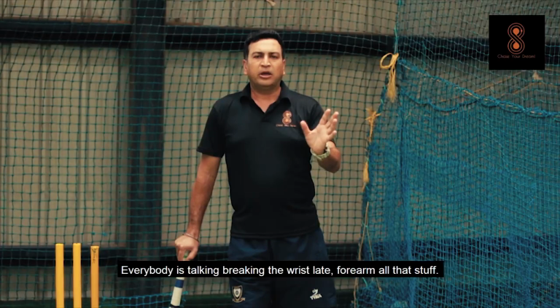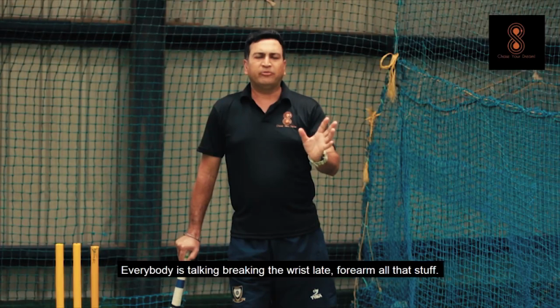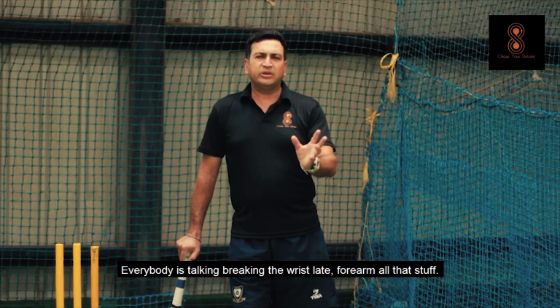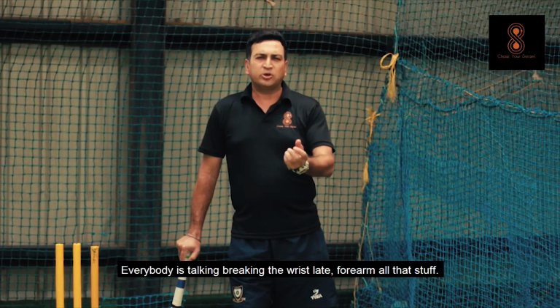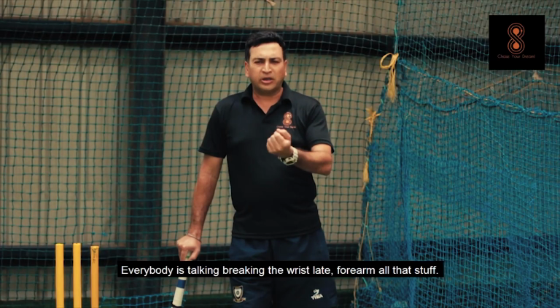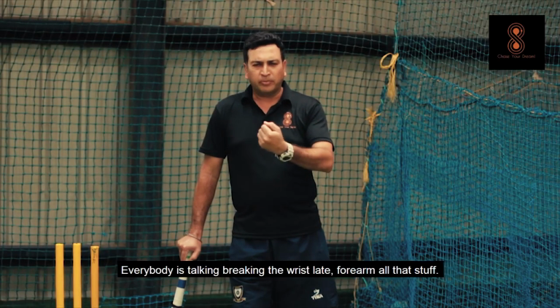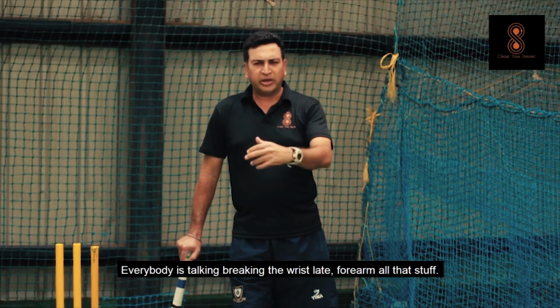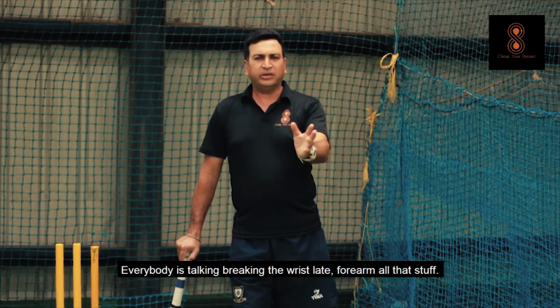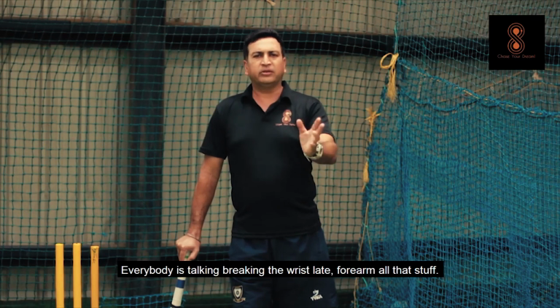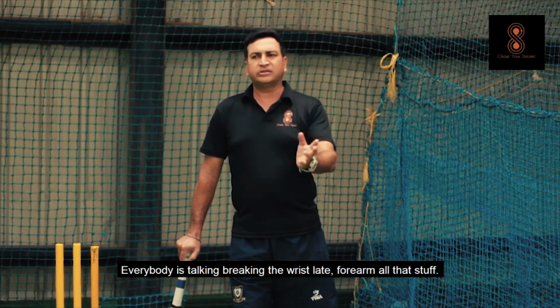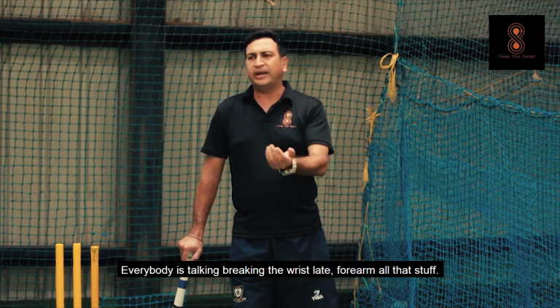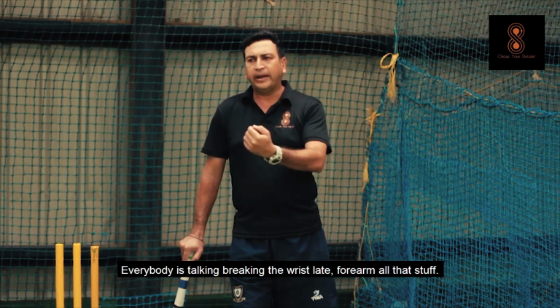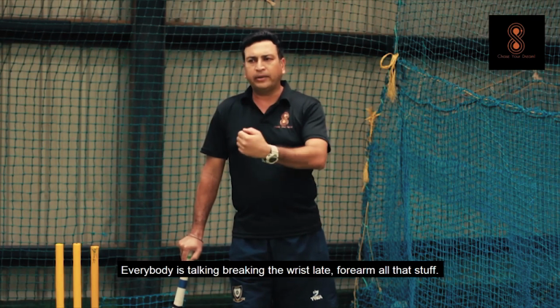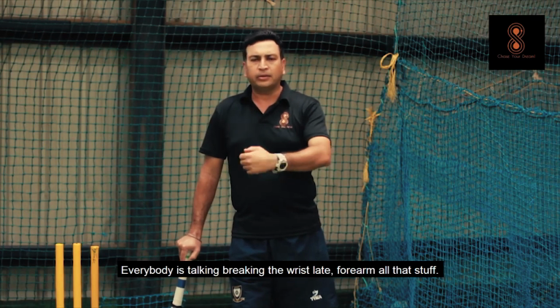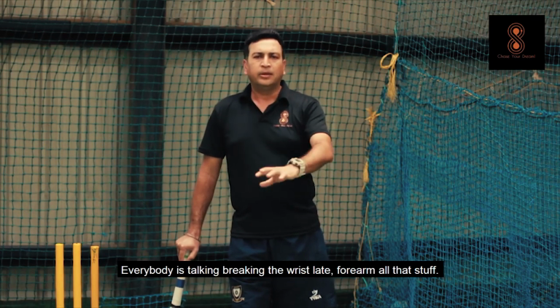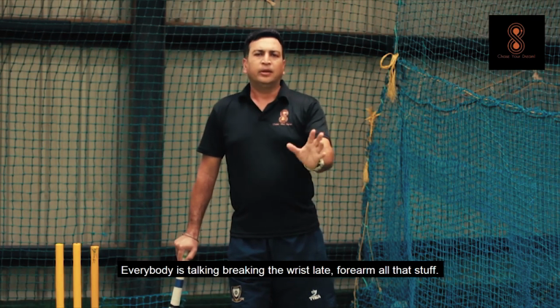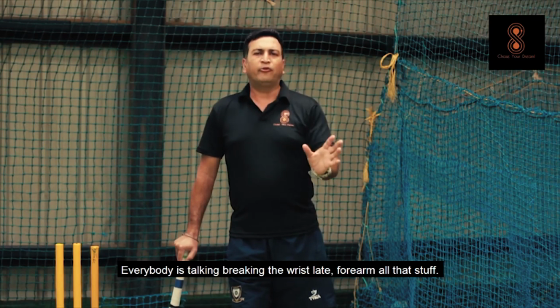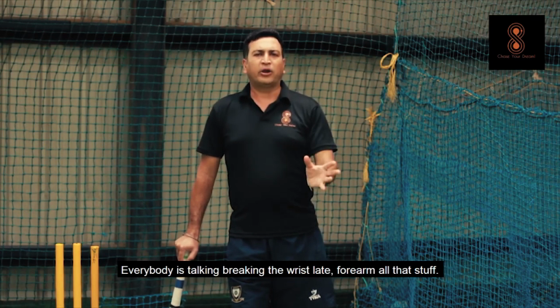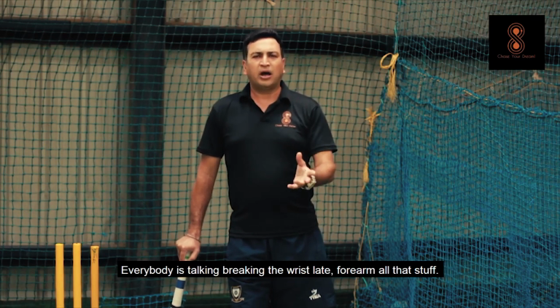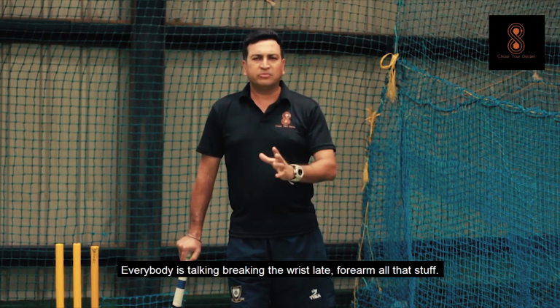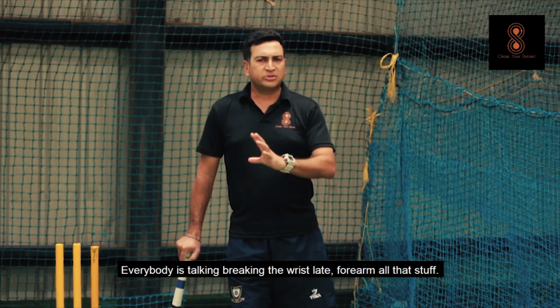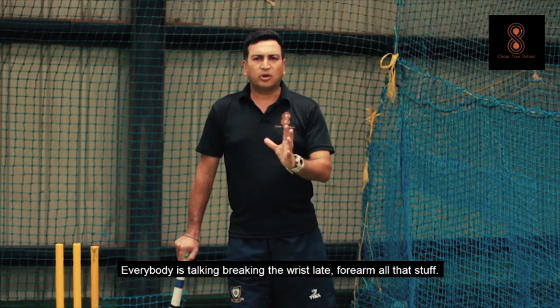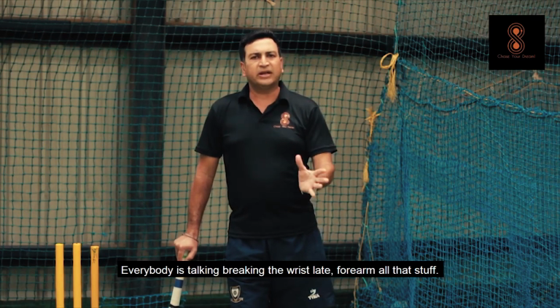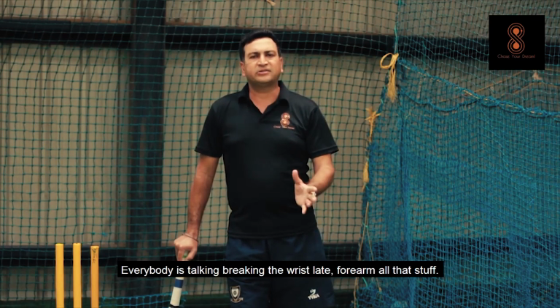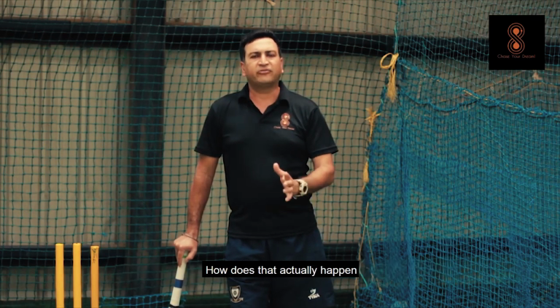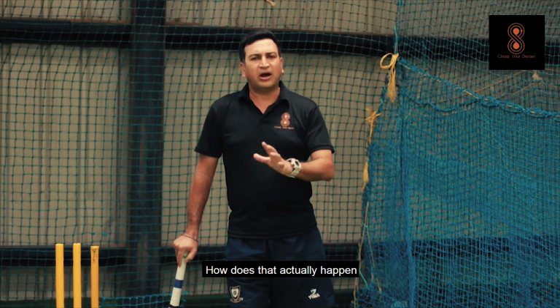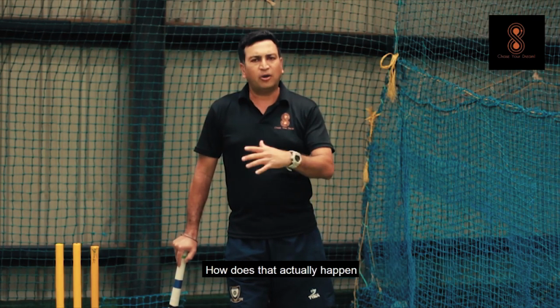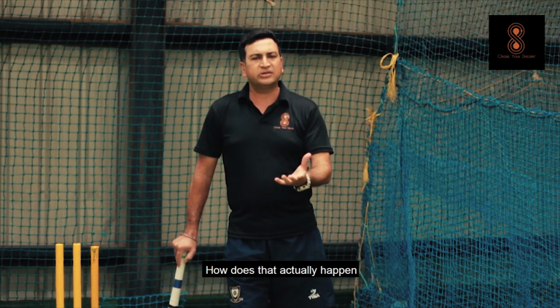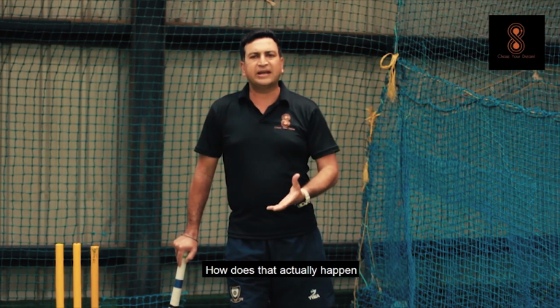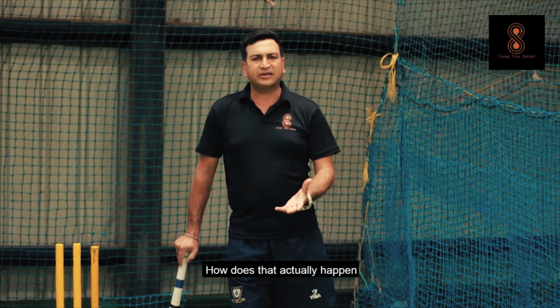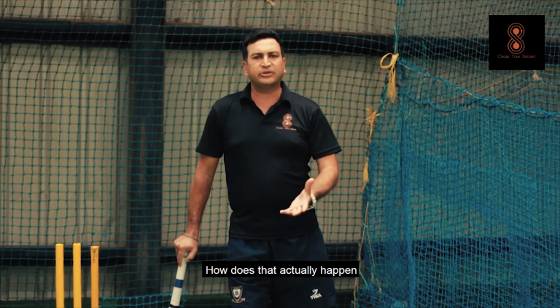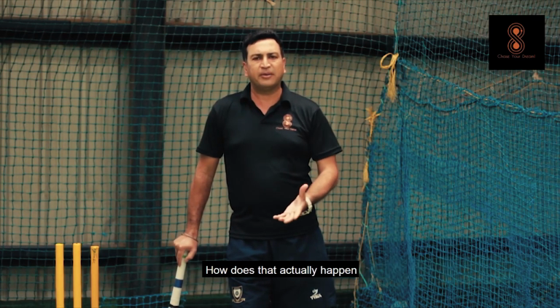Everybody is talking about breaking the wrist, forearms, all that stuff. How does that actually happen?